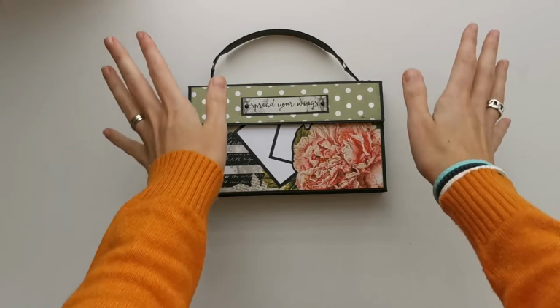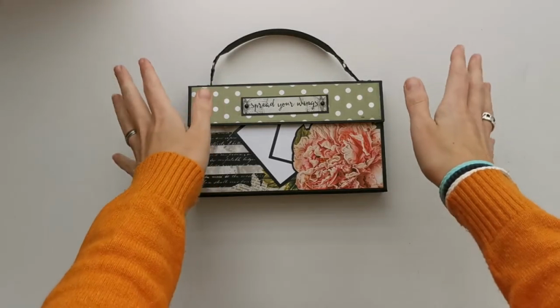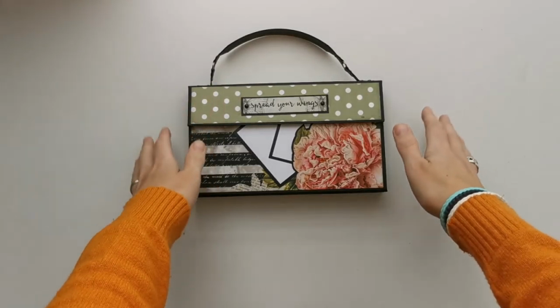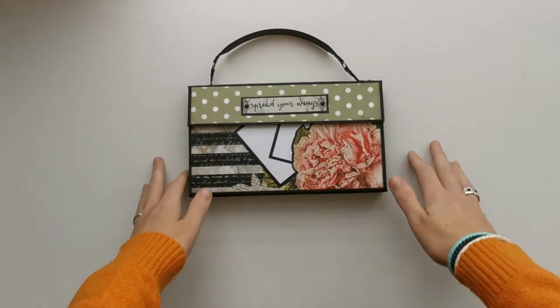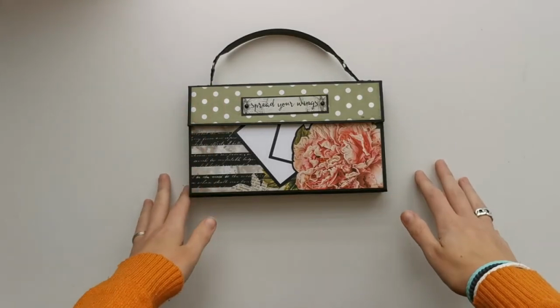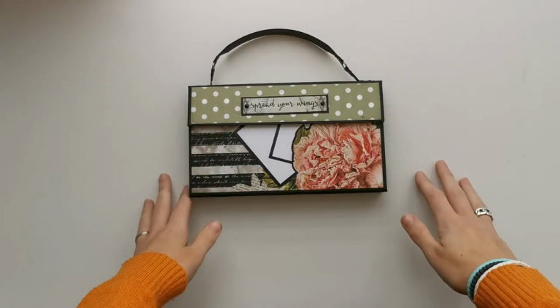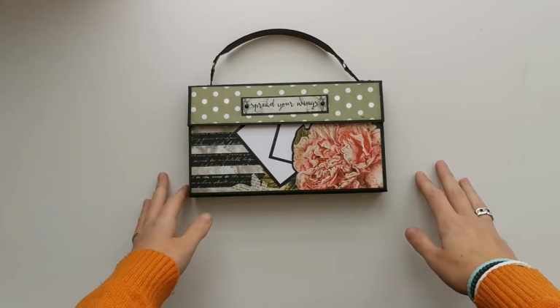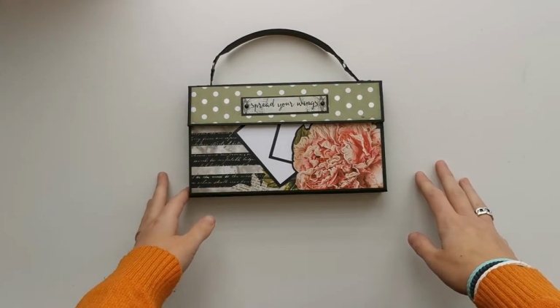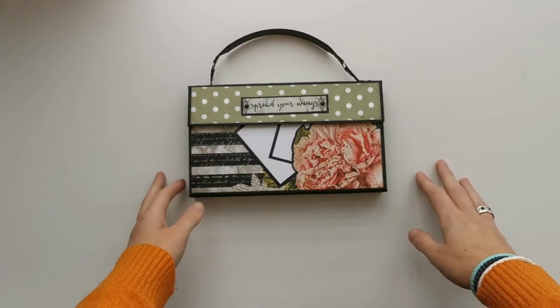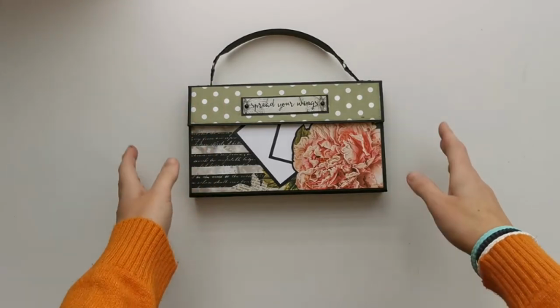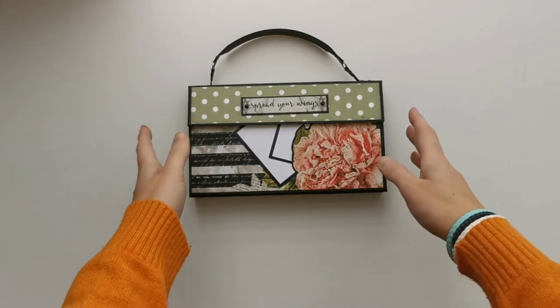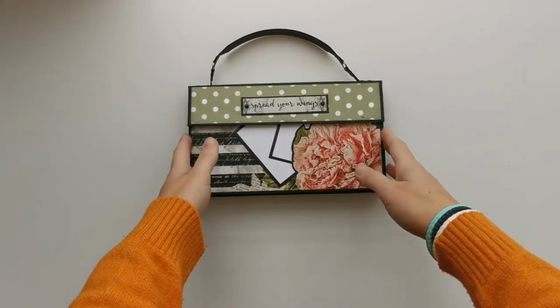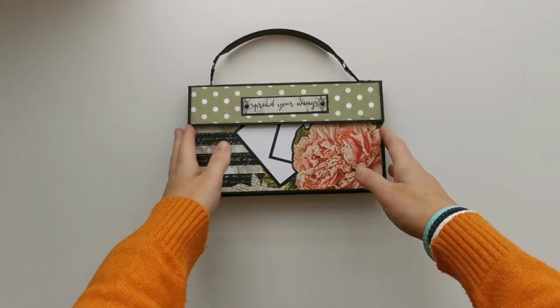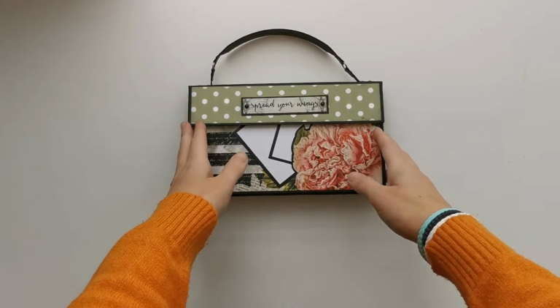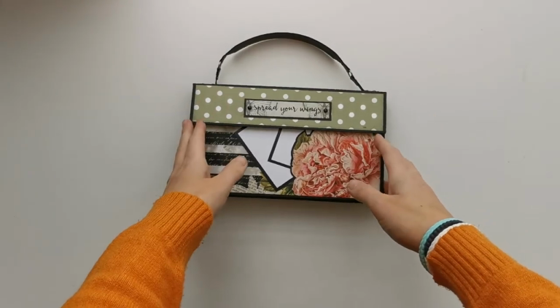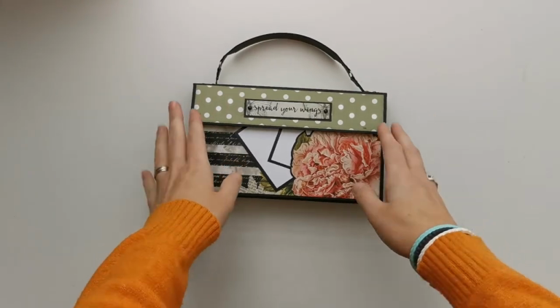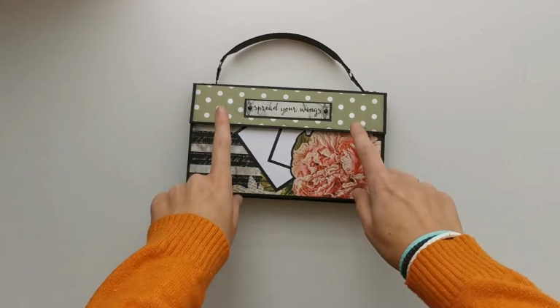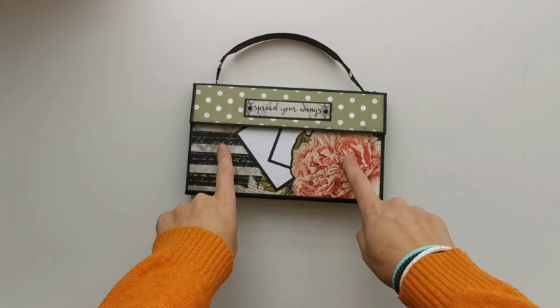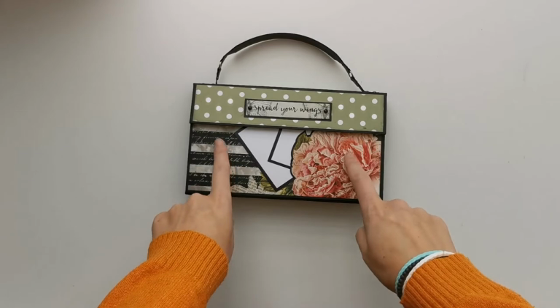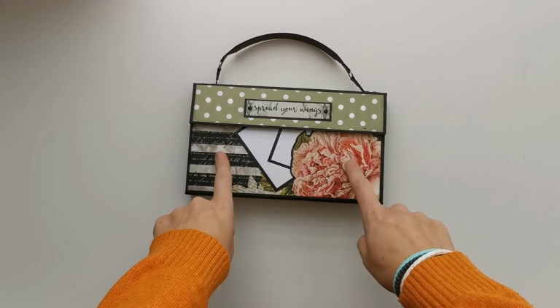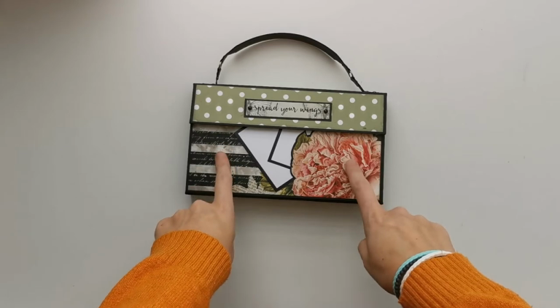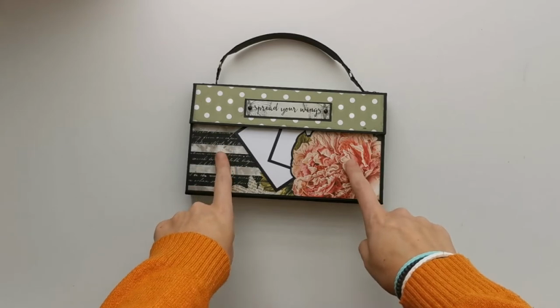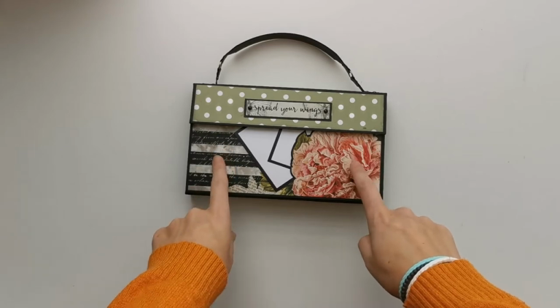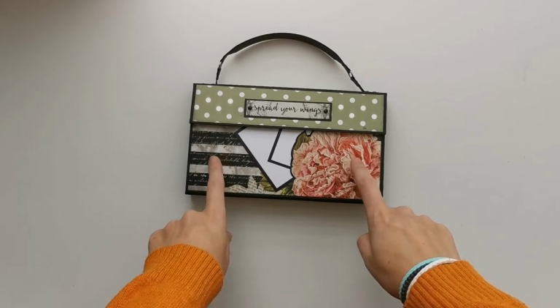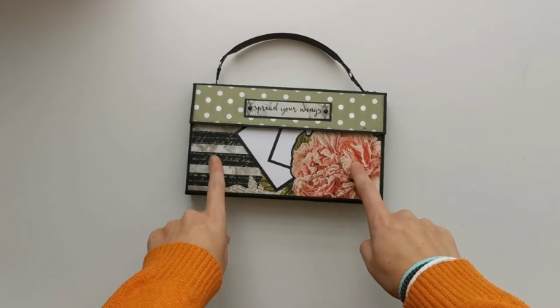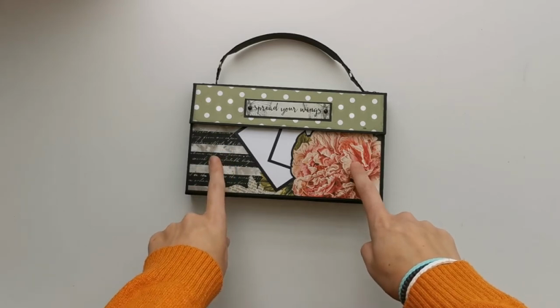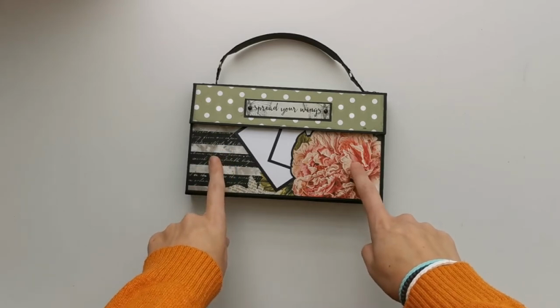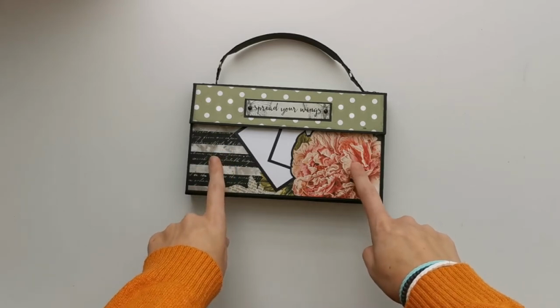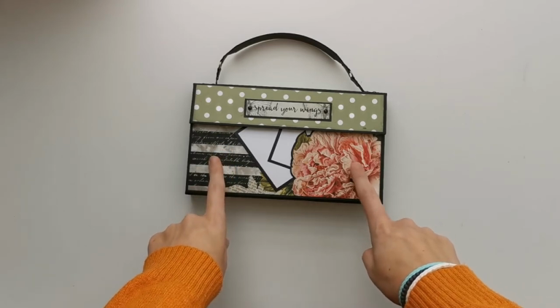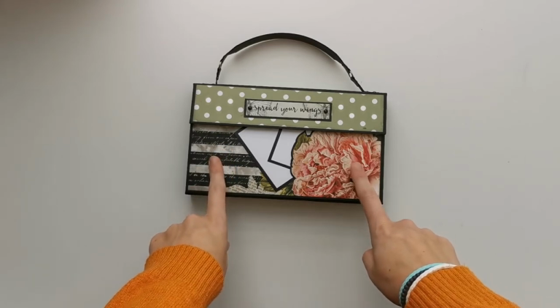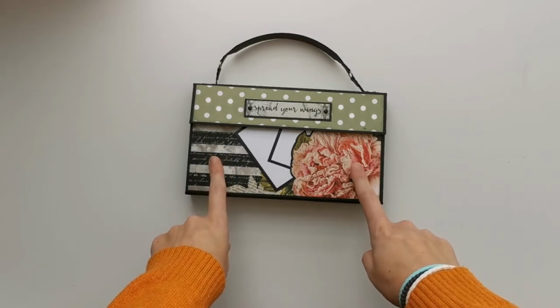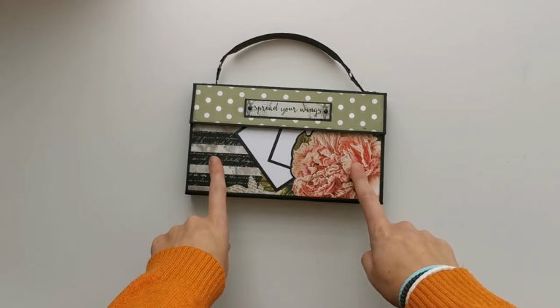Hi there, welcome to Scrap'n Coffee. I'm here with a final share of the bragburst that I've made for the tutorial.